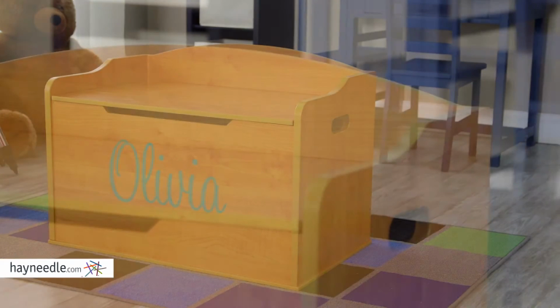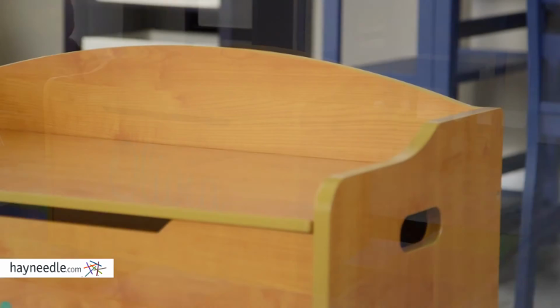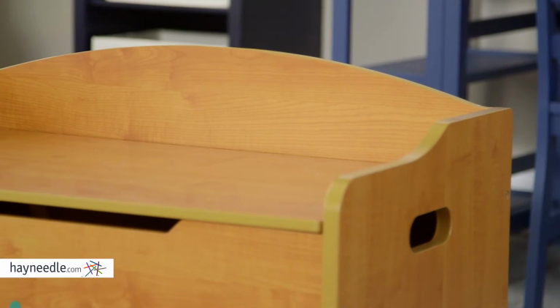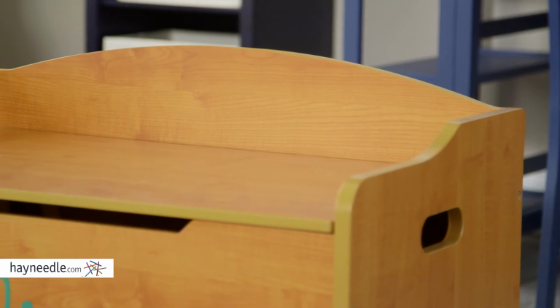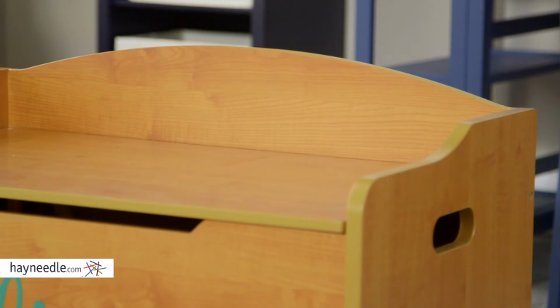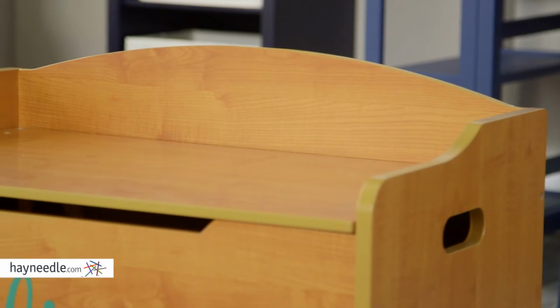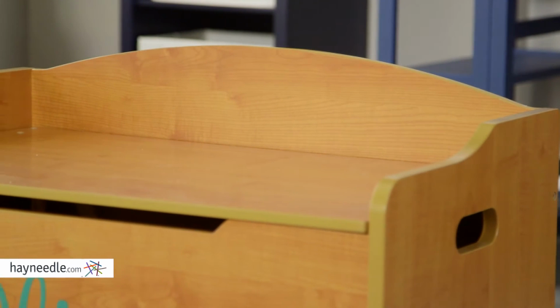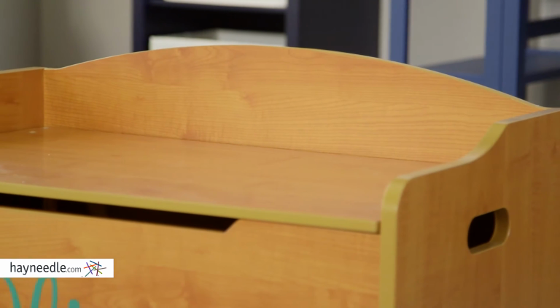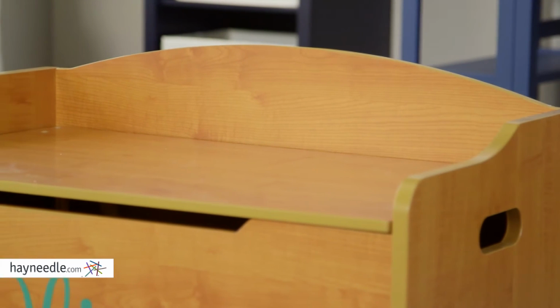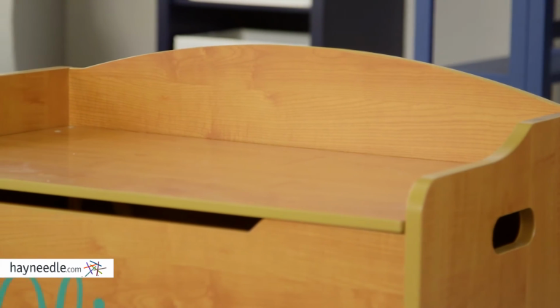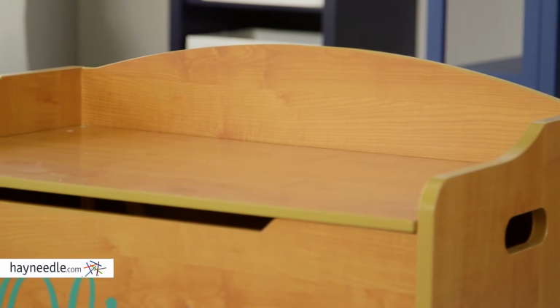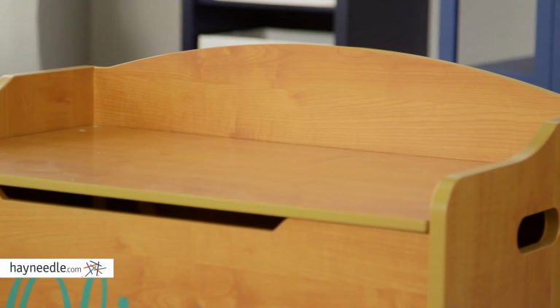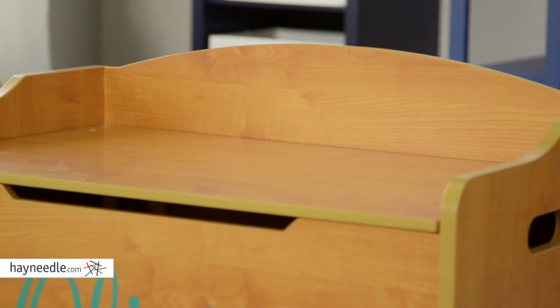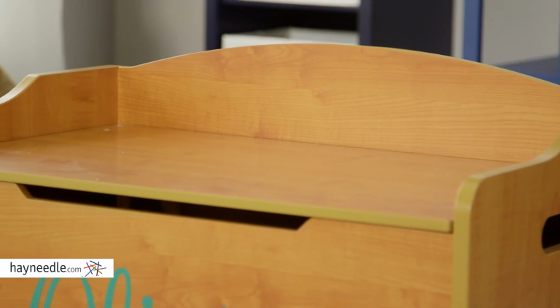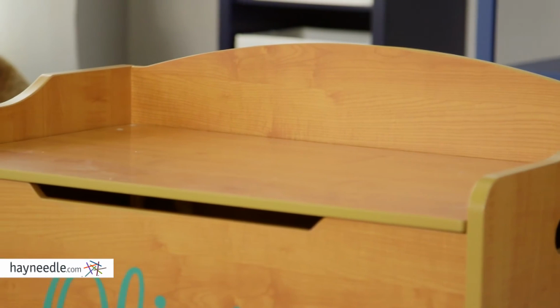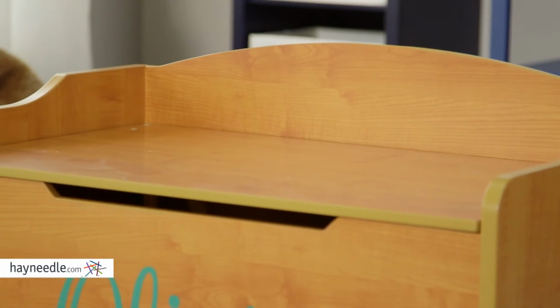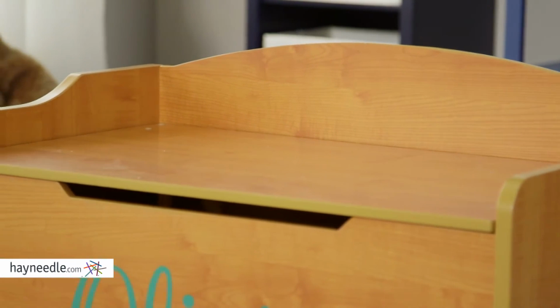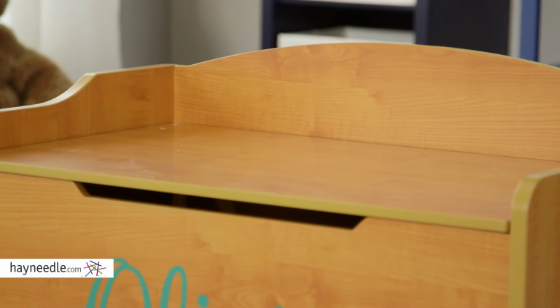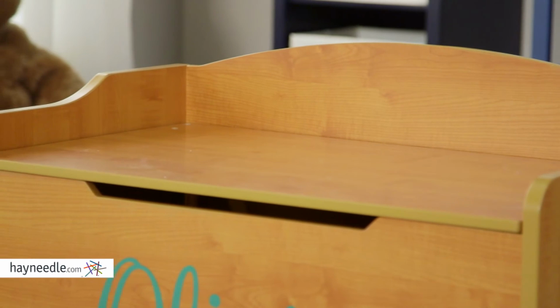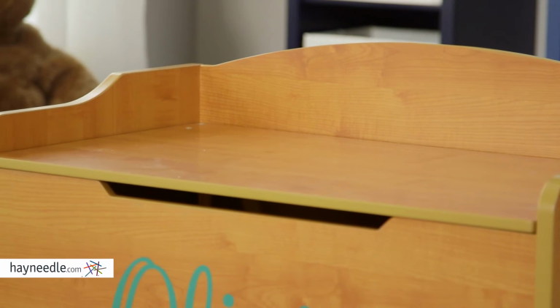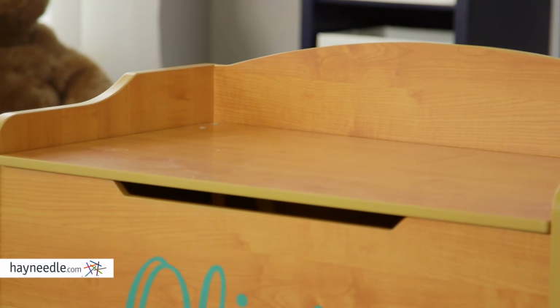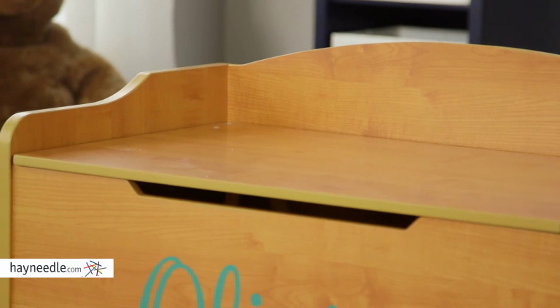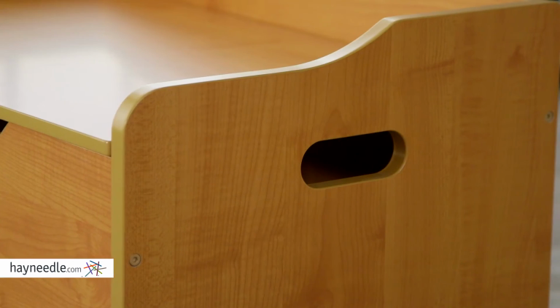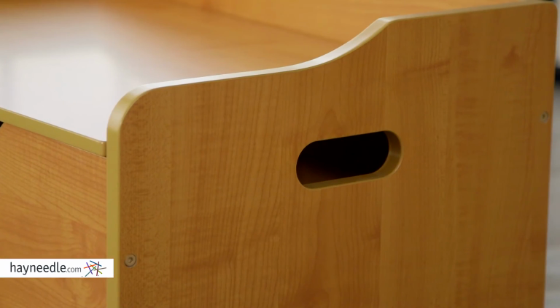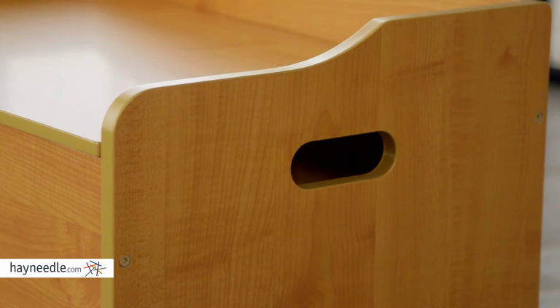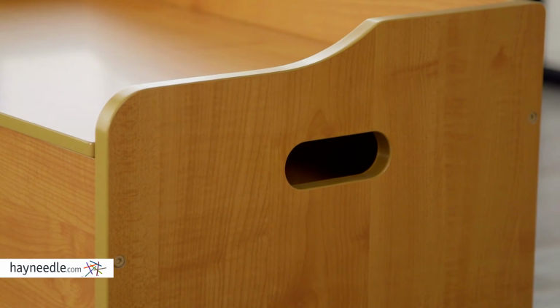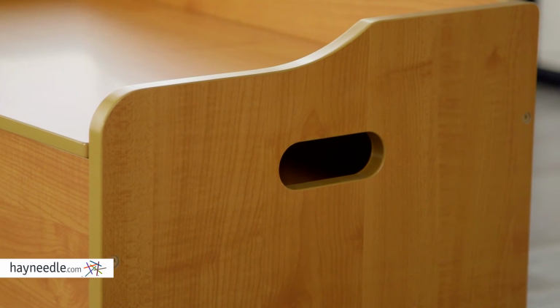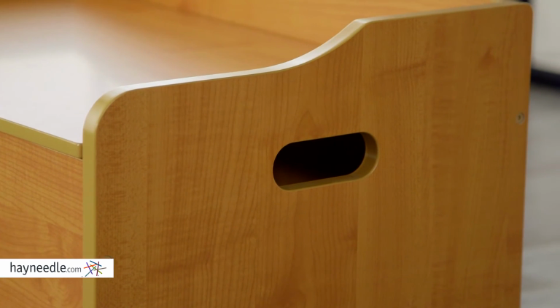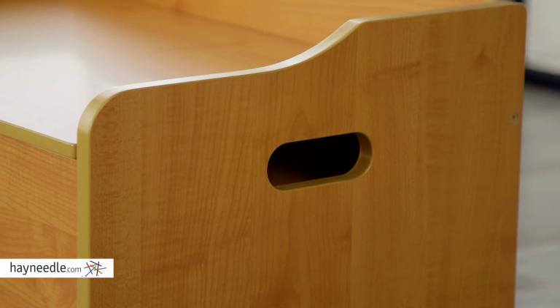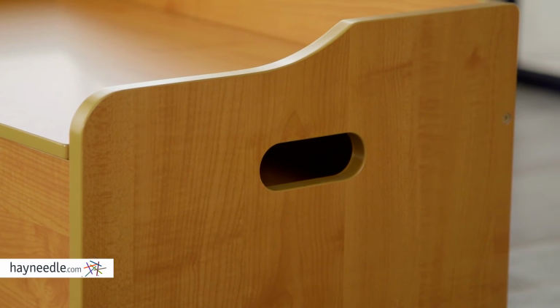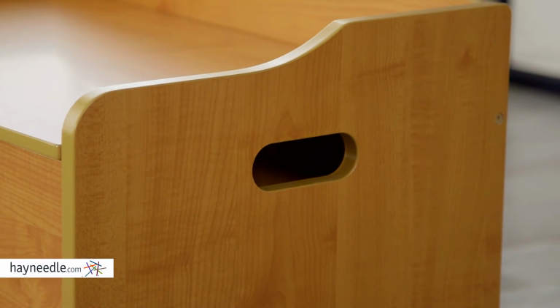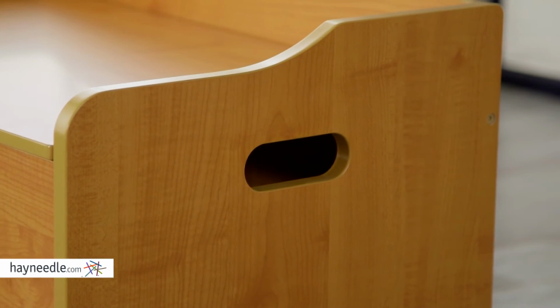The spacious top functions as a convenient bench and will provide many uses for your little one. The sides feature cutouts for easy mobility.